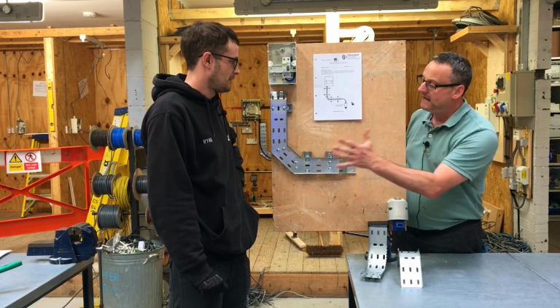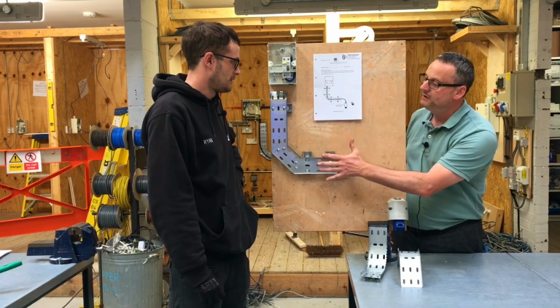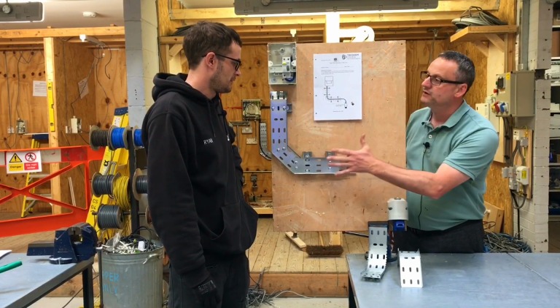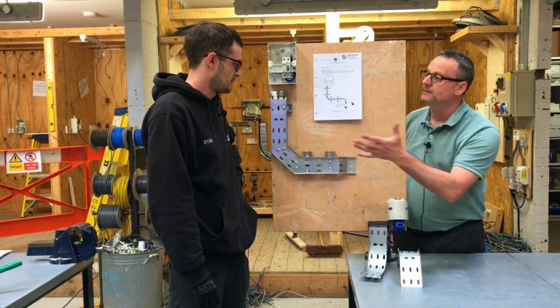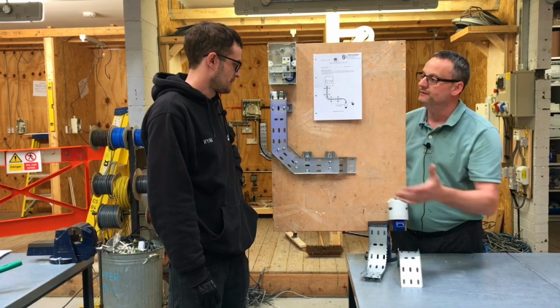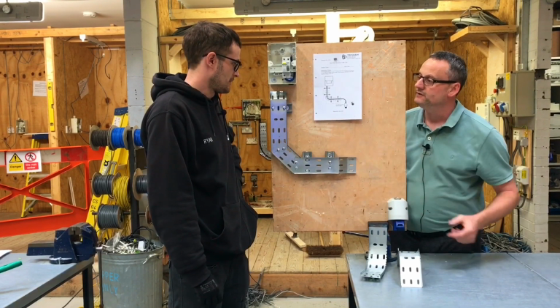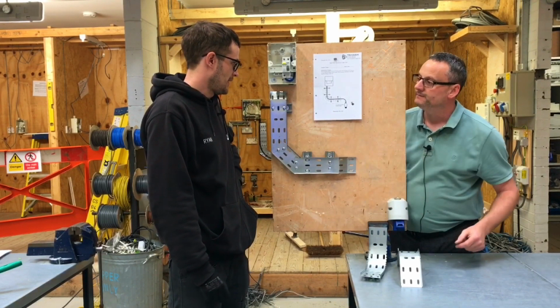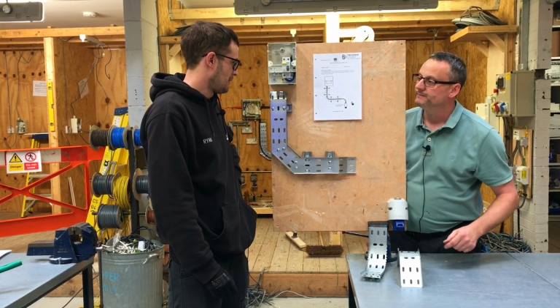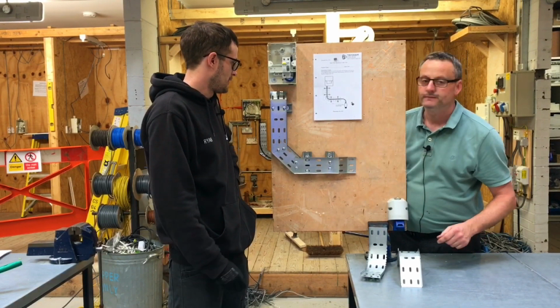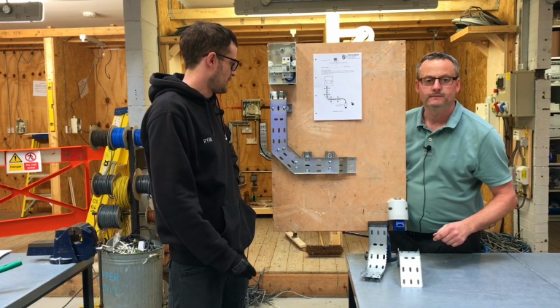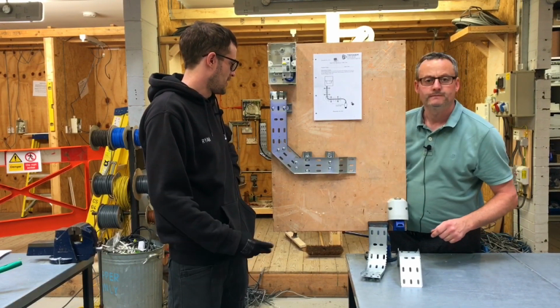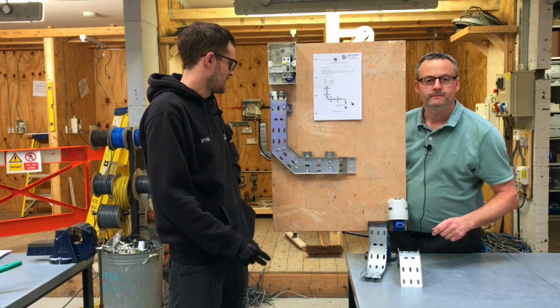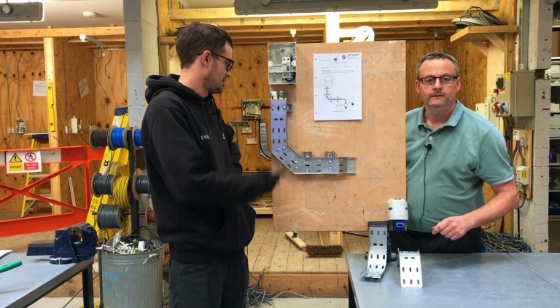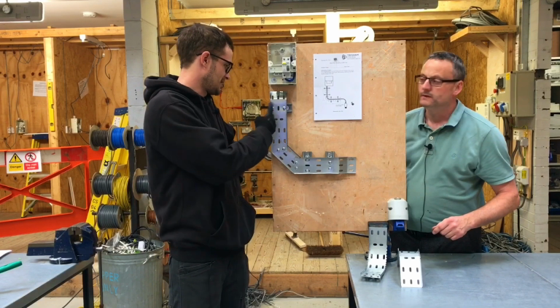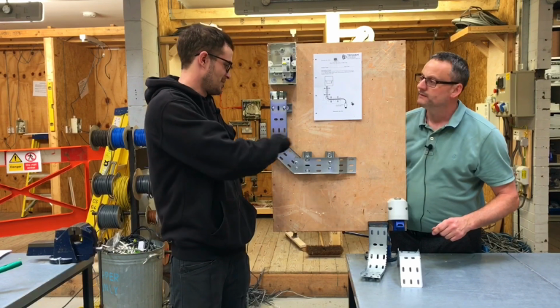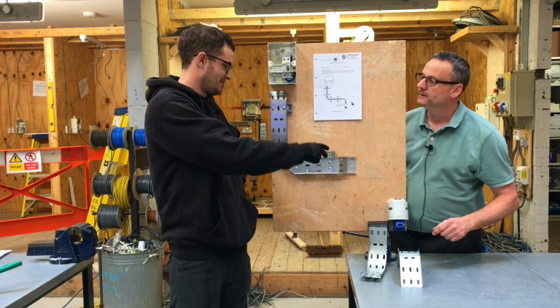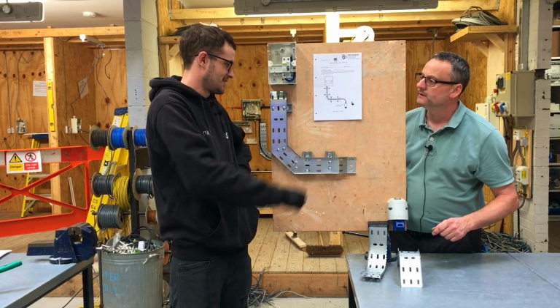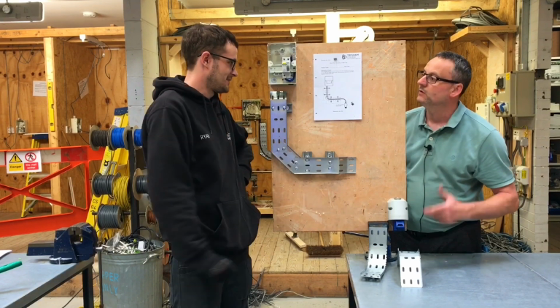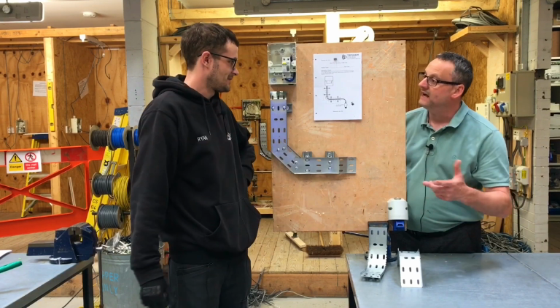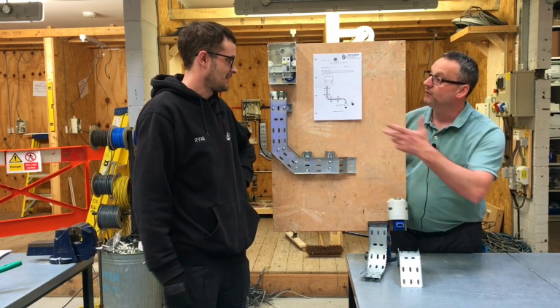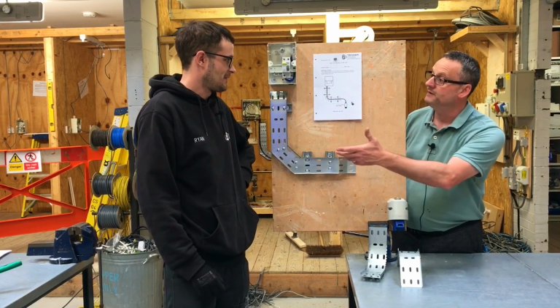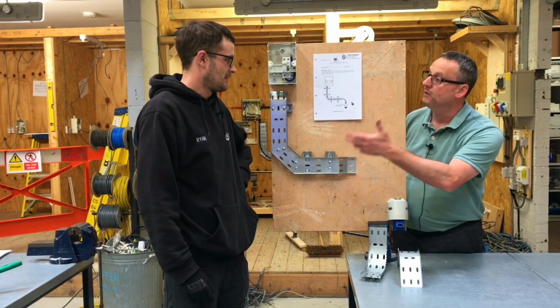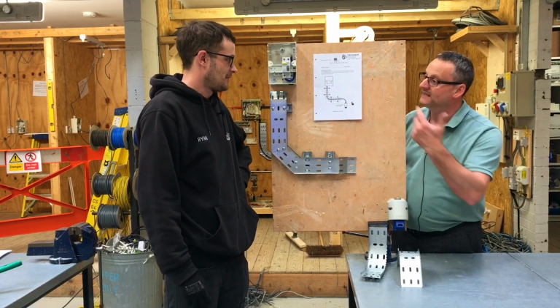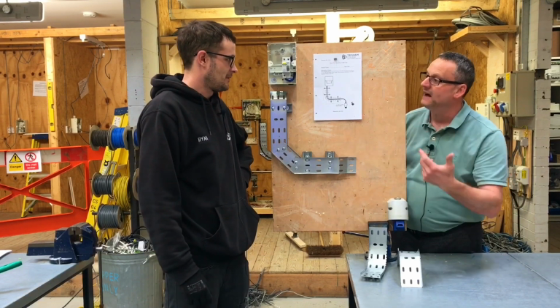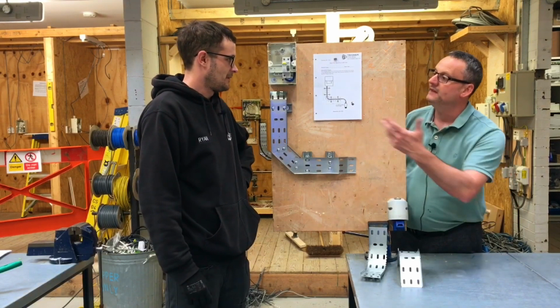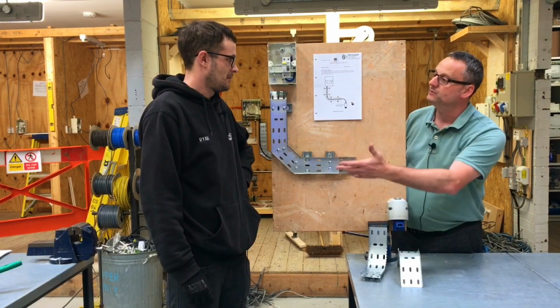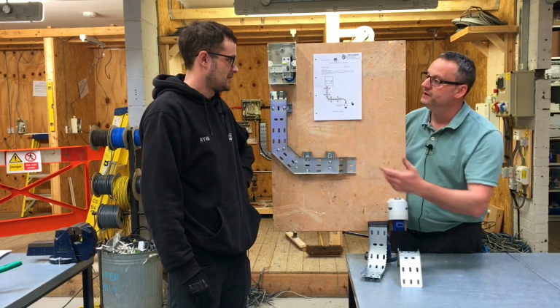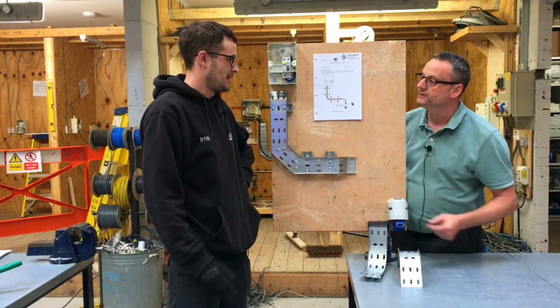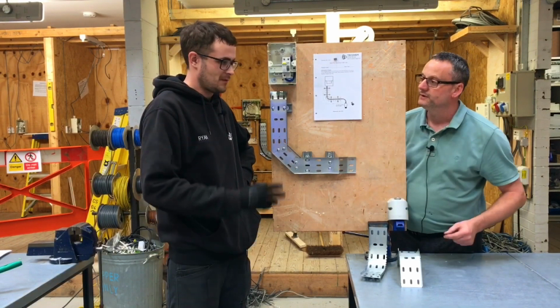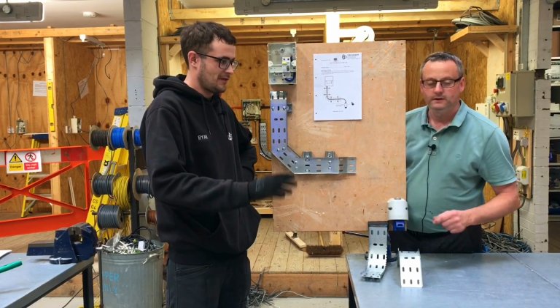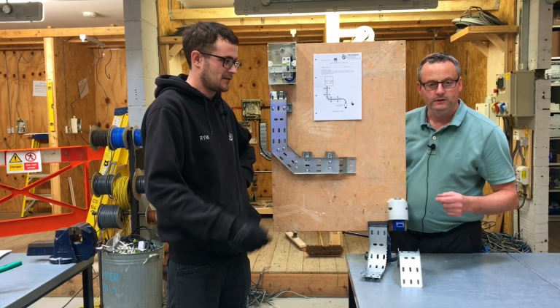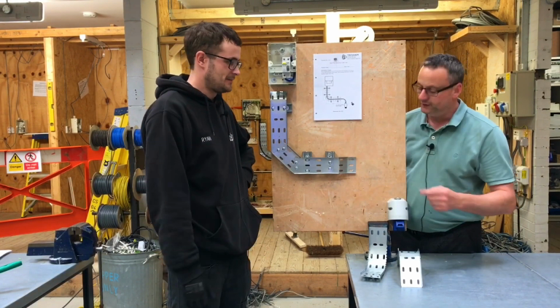What cable are you going to strap to it first? We're going to do SWA first. Okay, and following that we're going to take that out and next we're going to put some SY flex on it. Good.